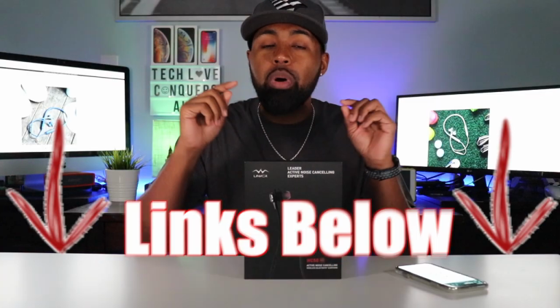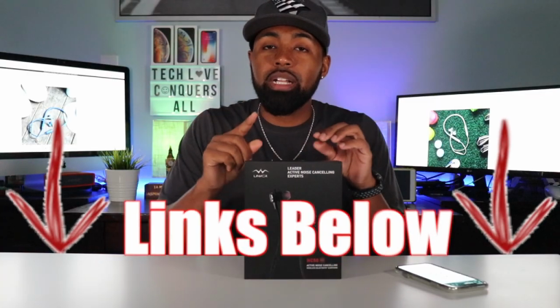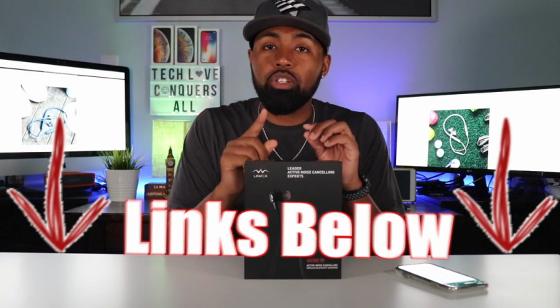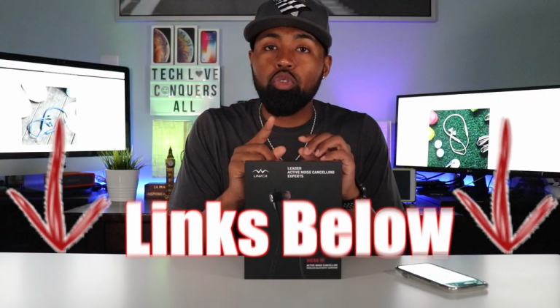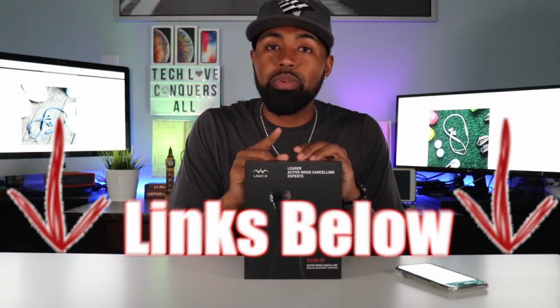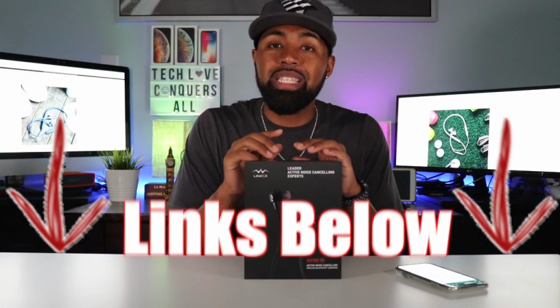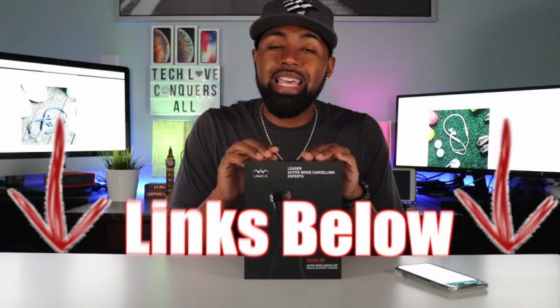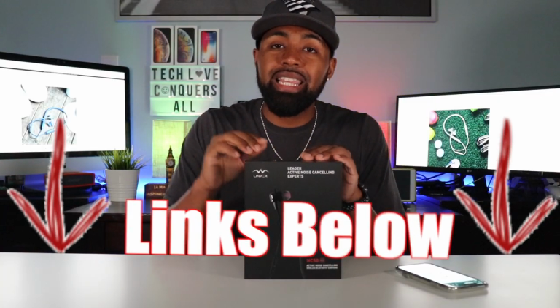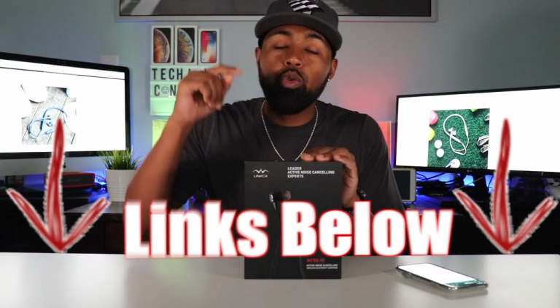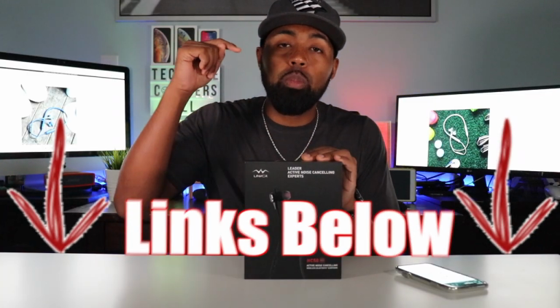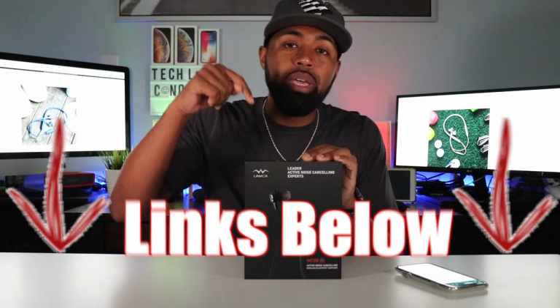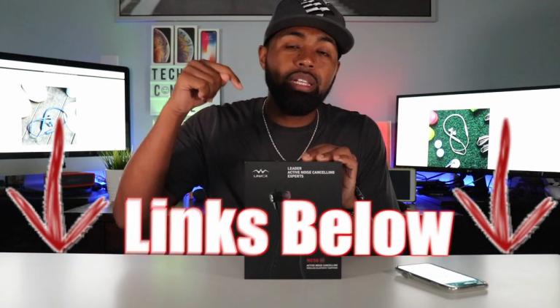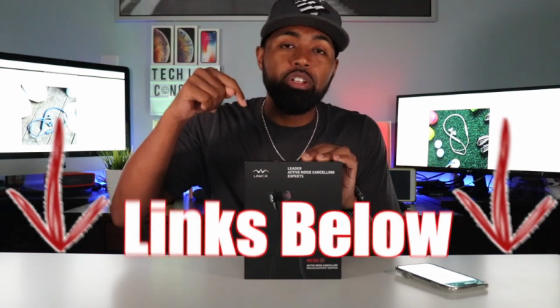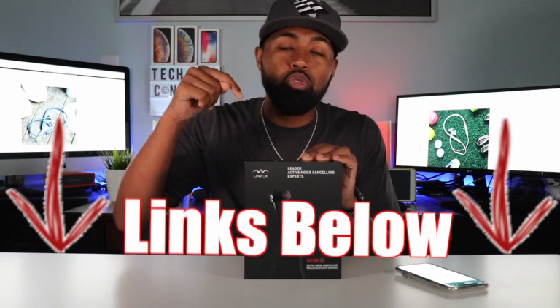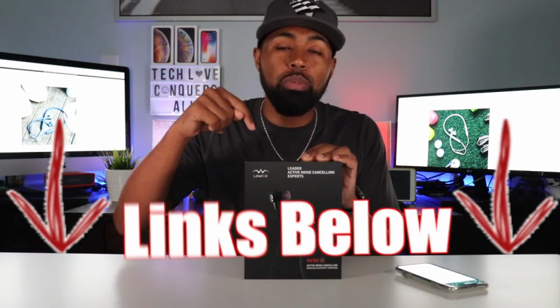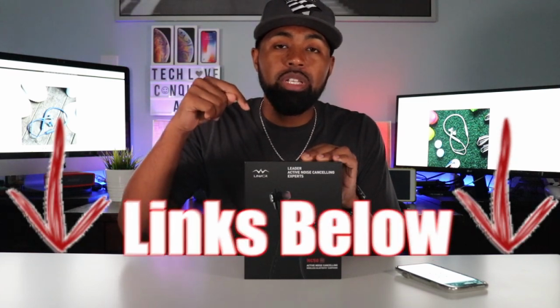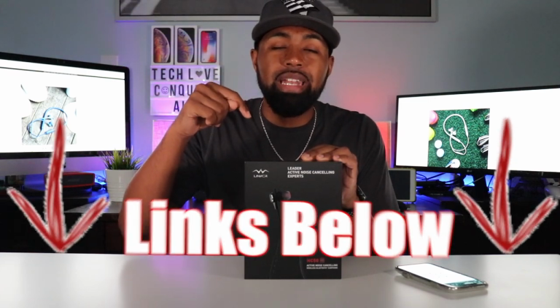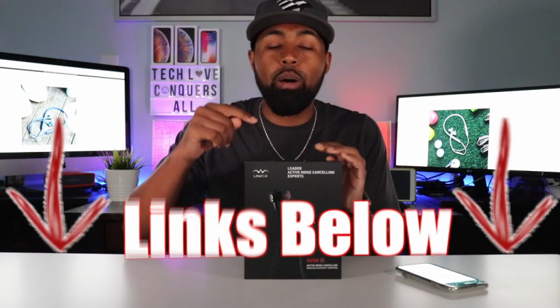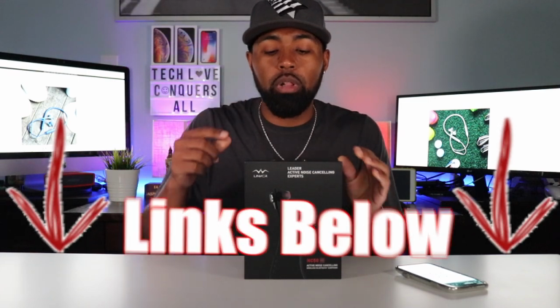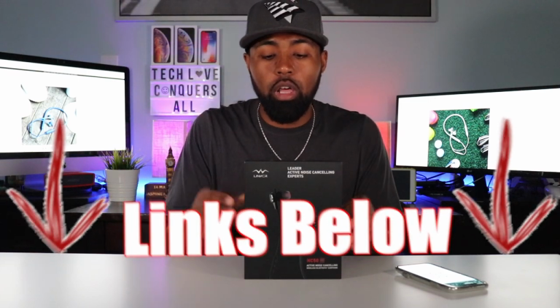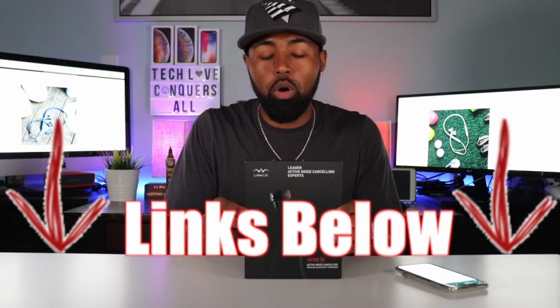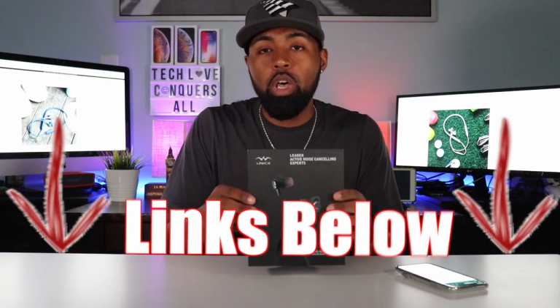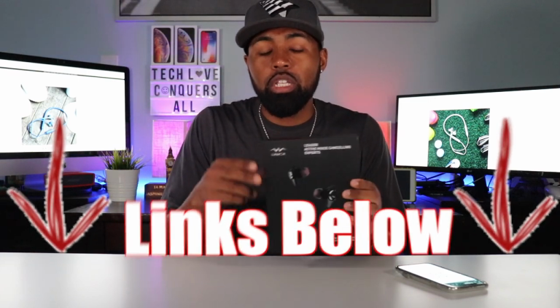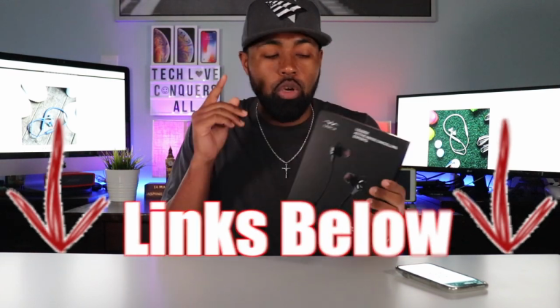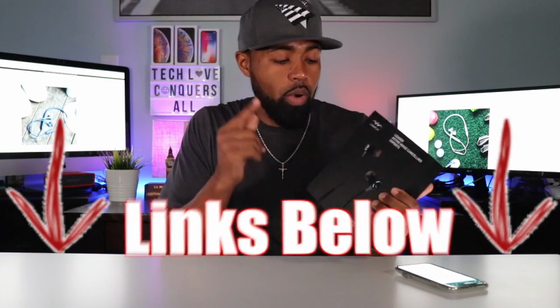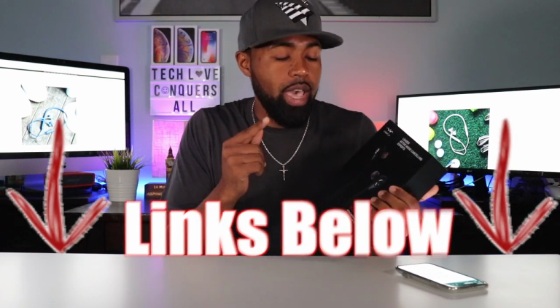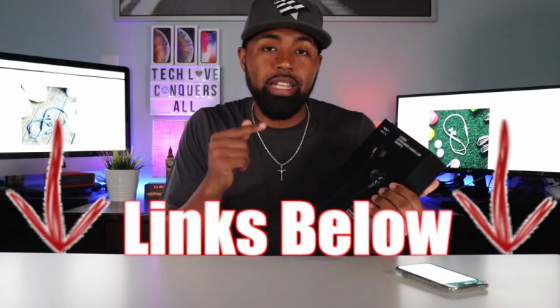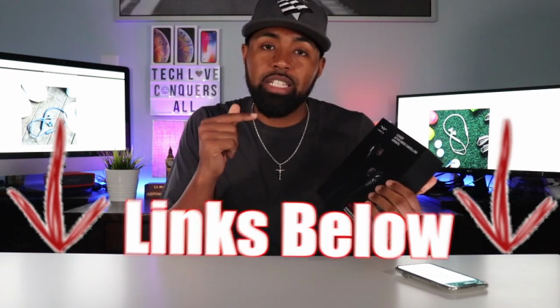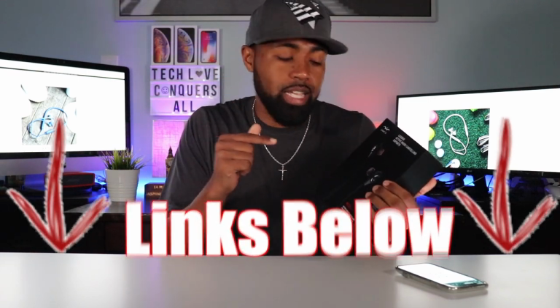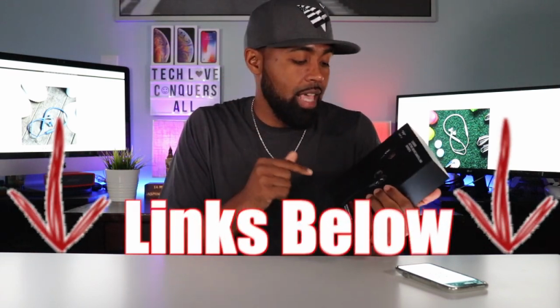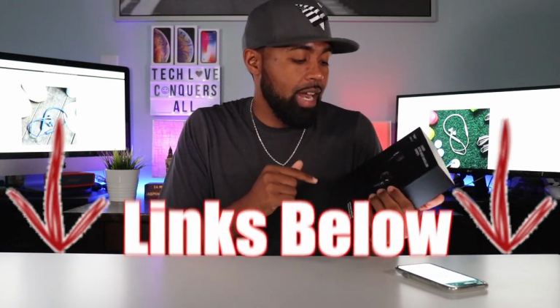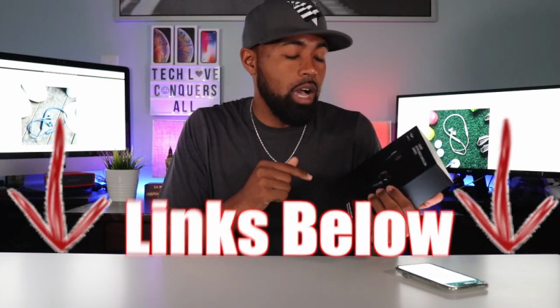Product descriptions and link will be in the description down below, so go ahead and check that out.